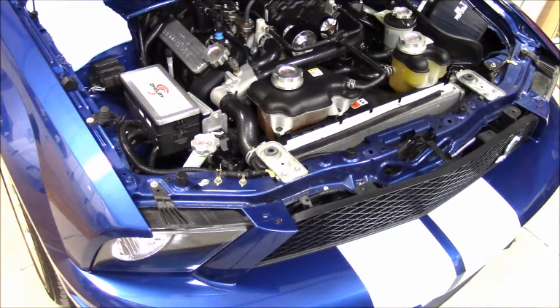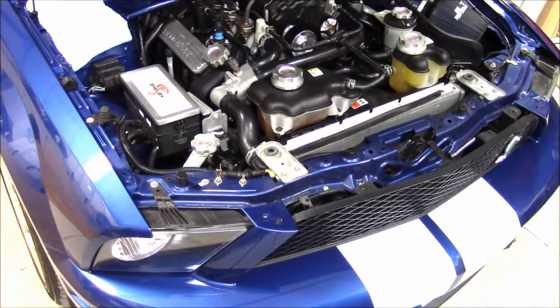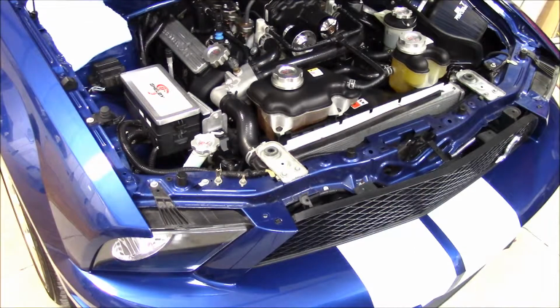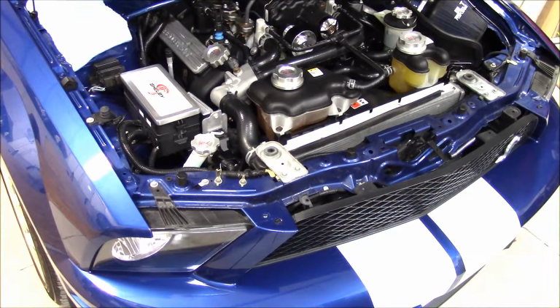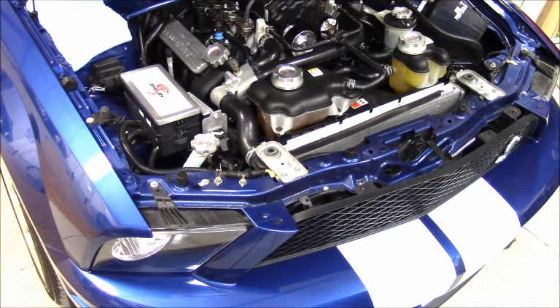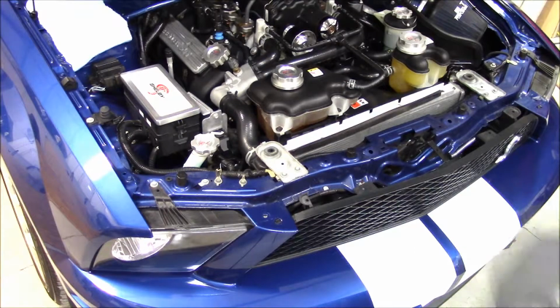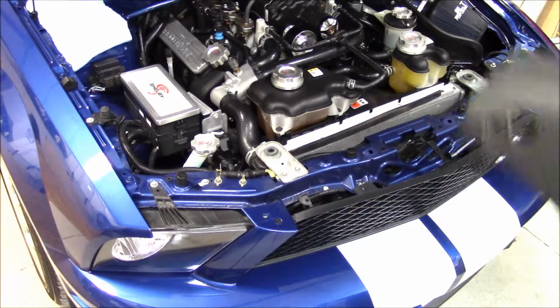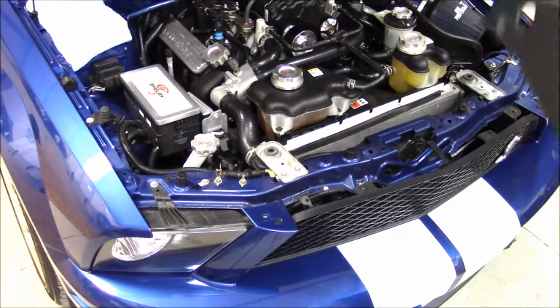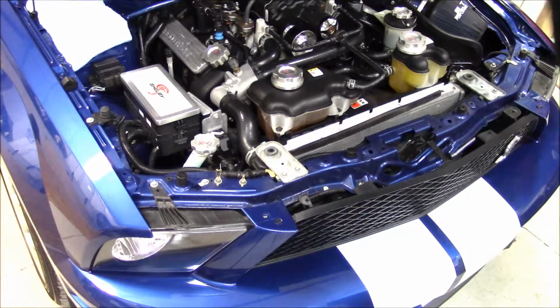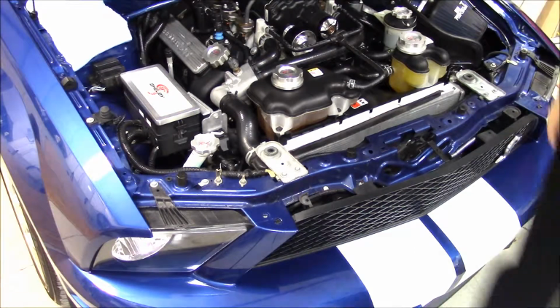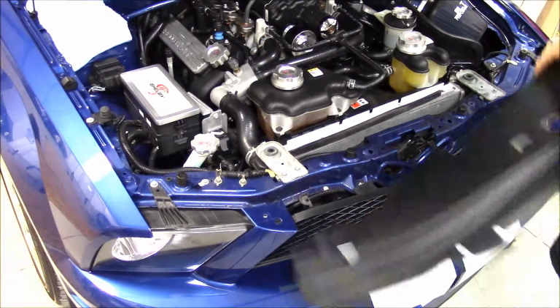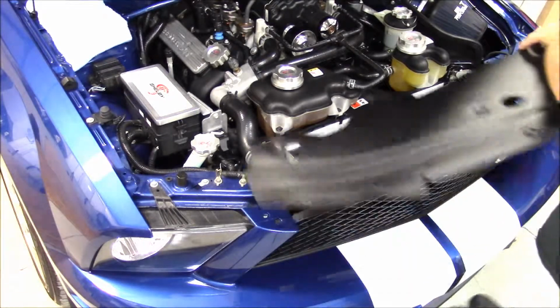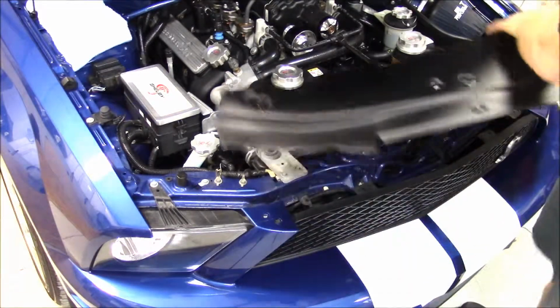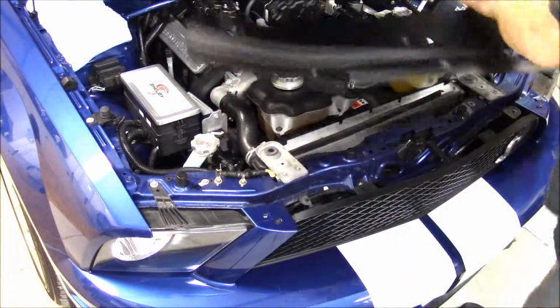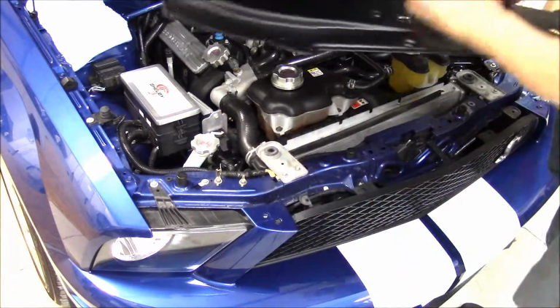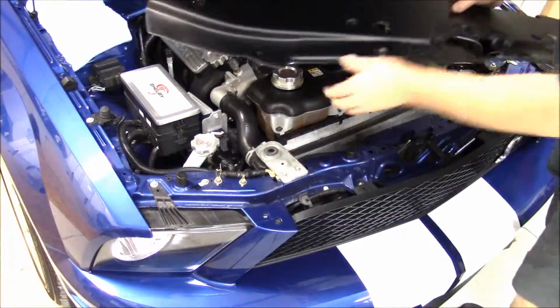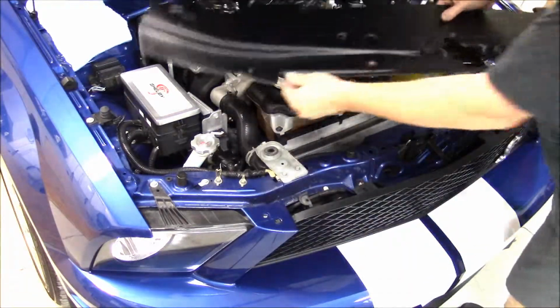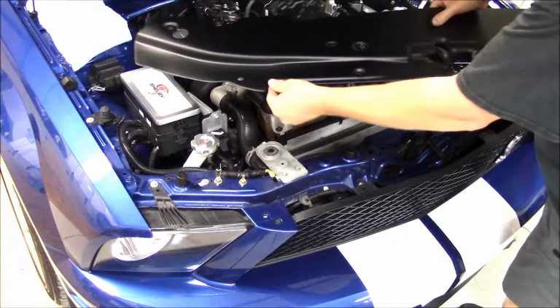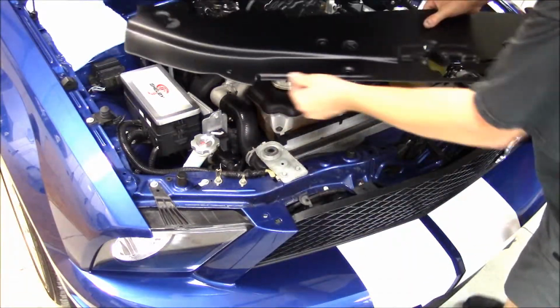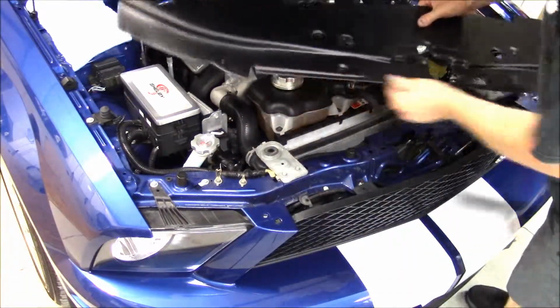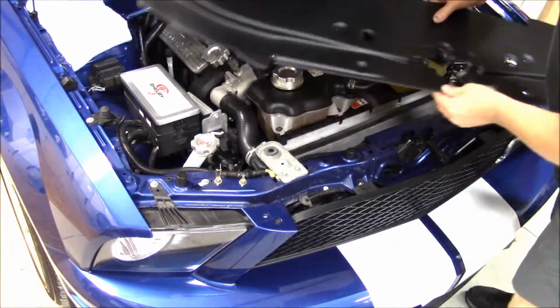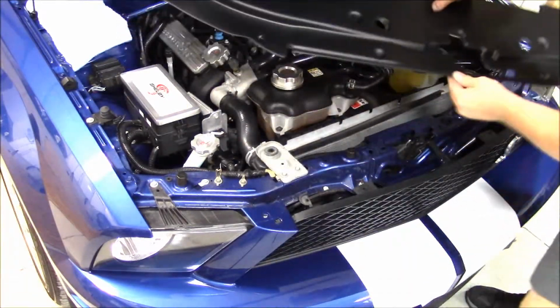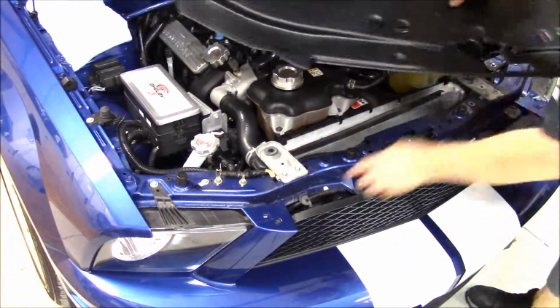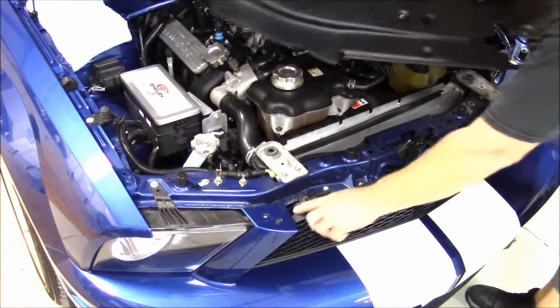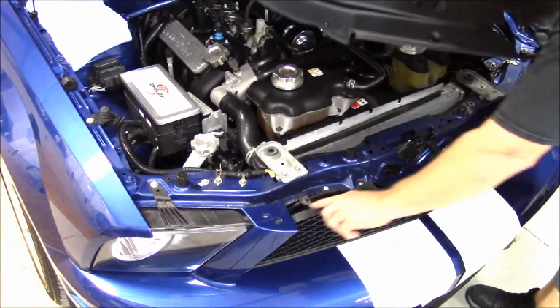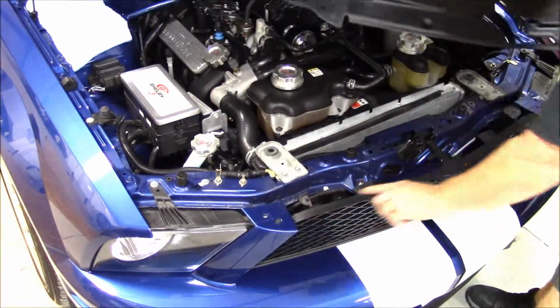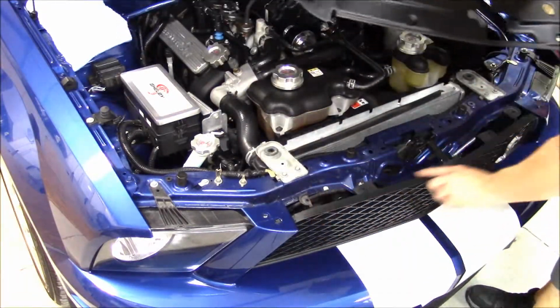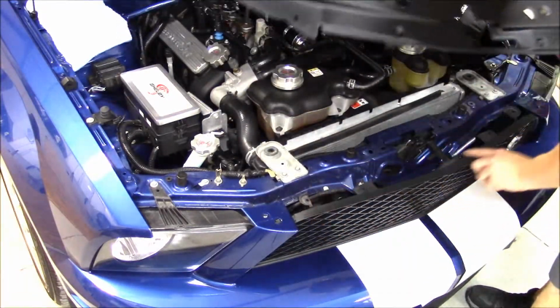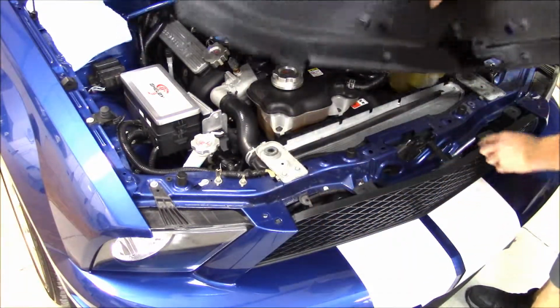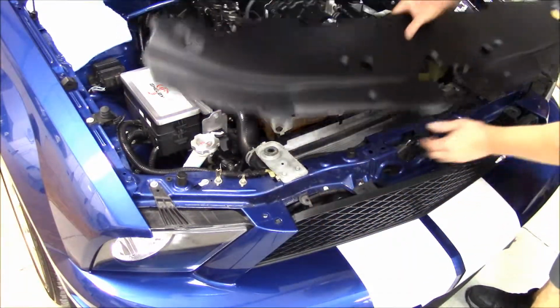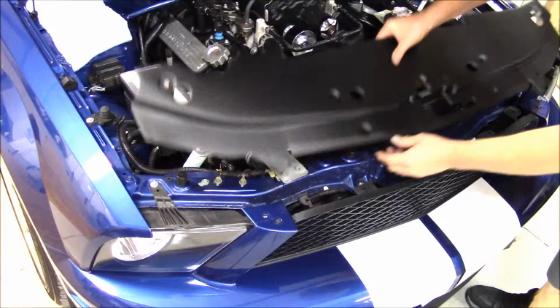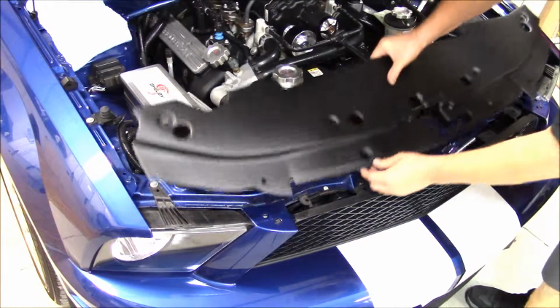Now we can go ahead and set the cover on there. I'm going to take this front lip and guide it into the grille.